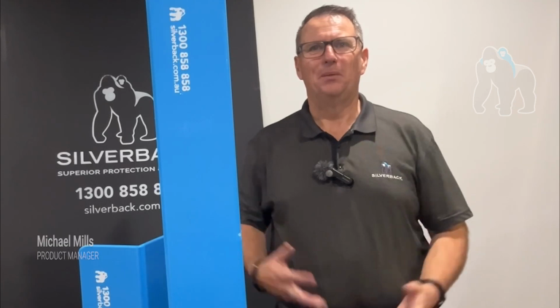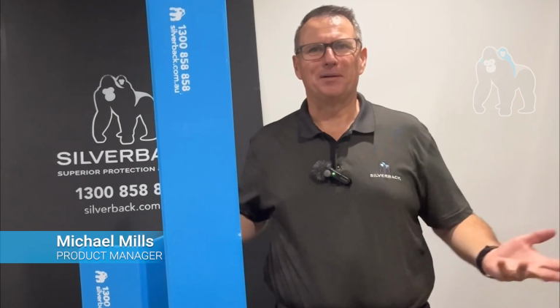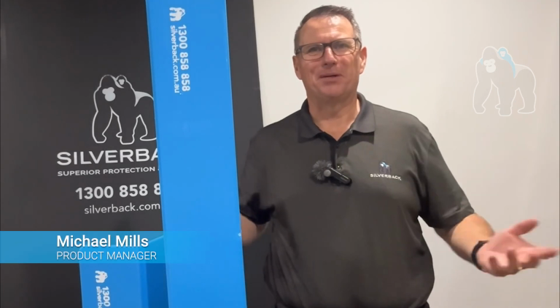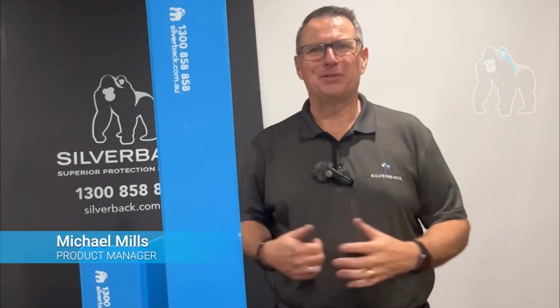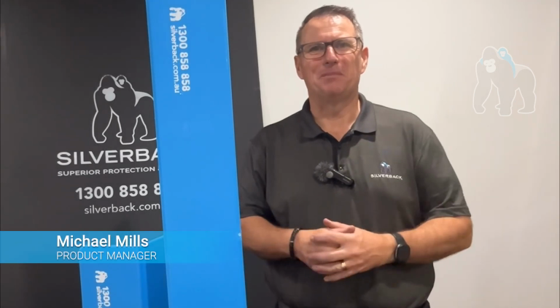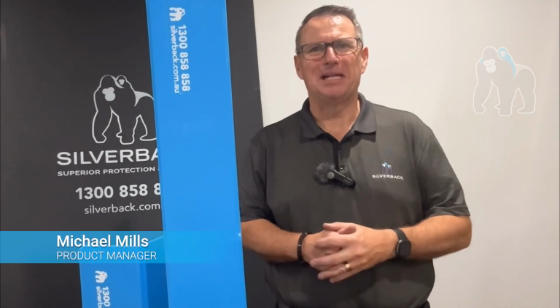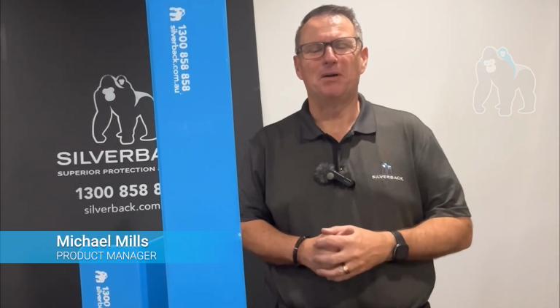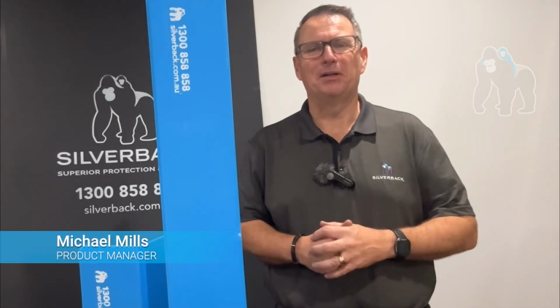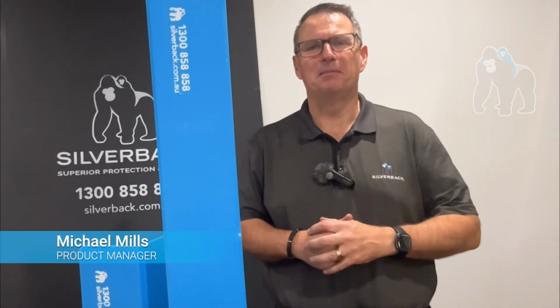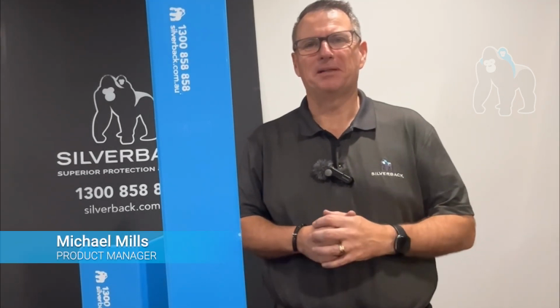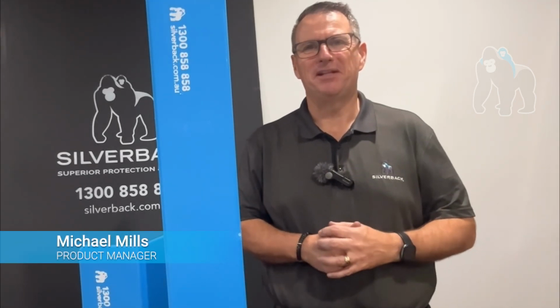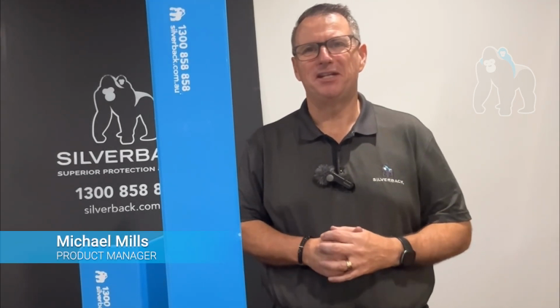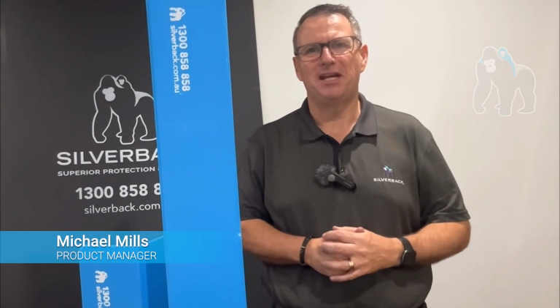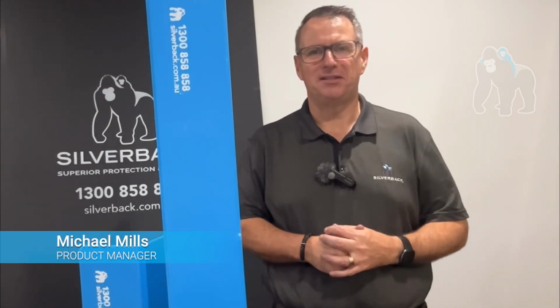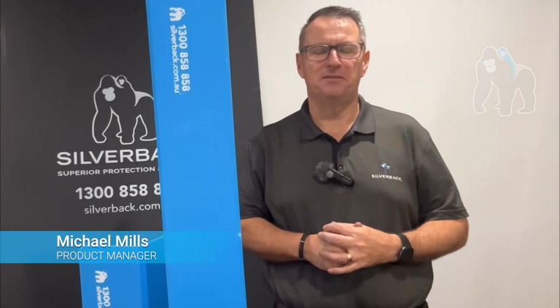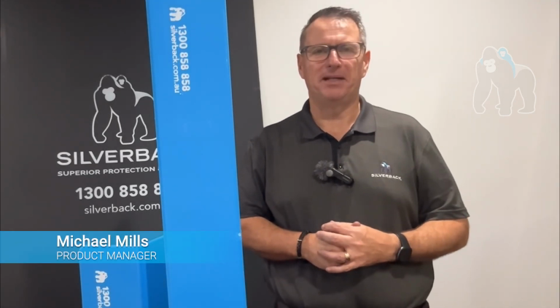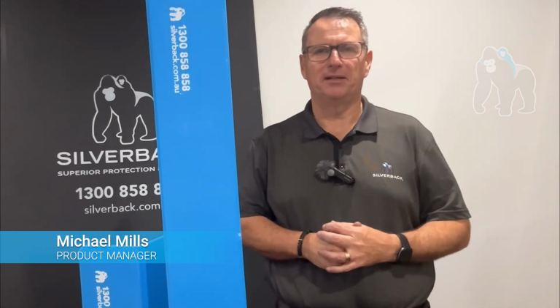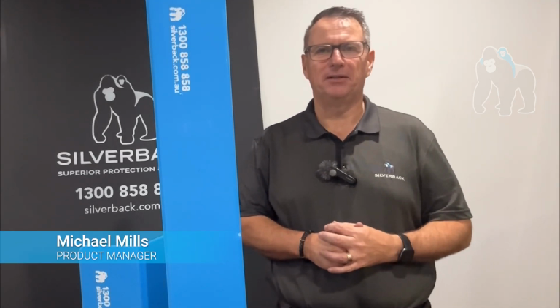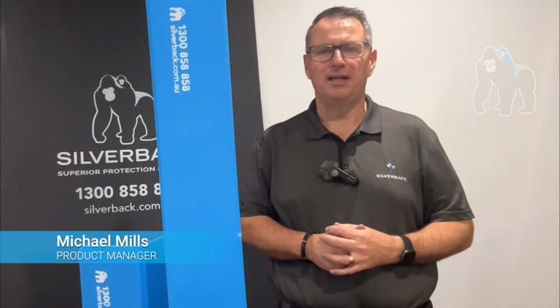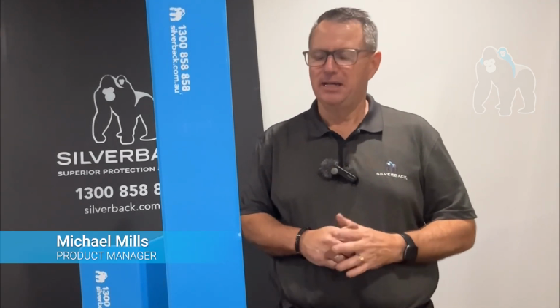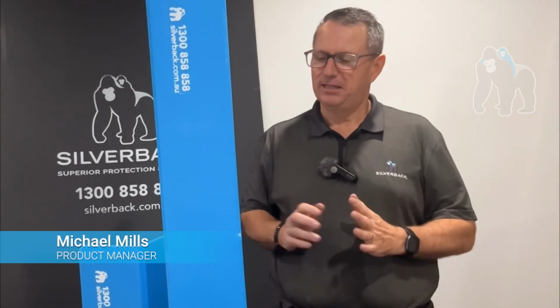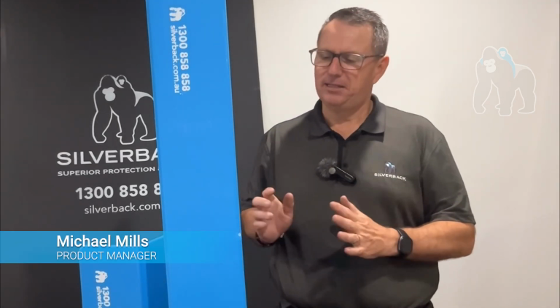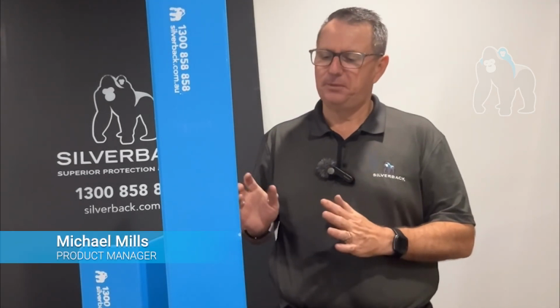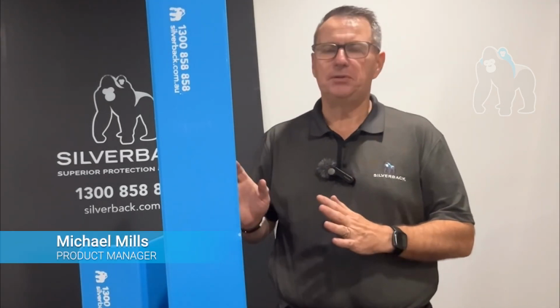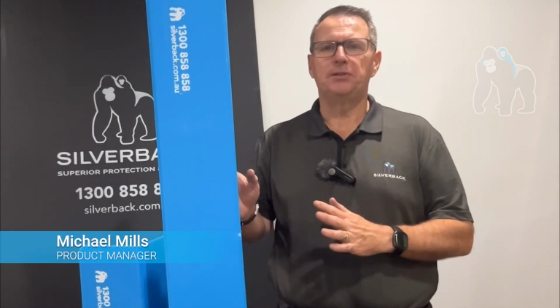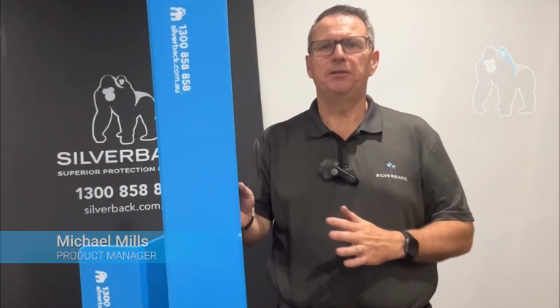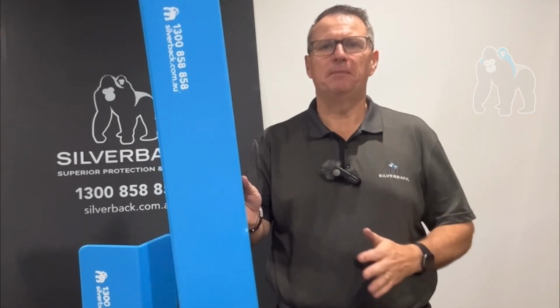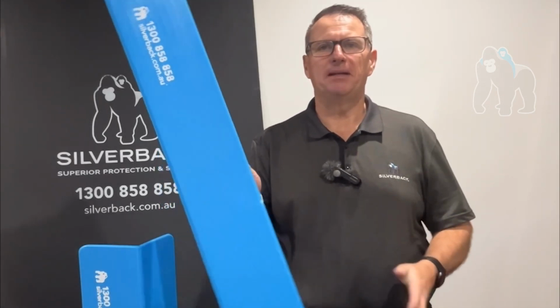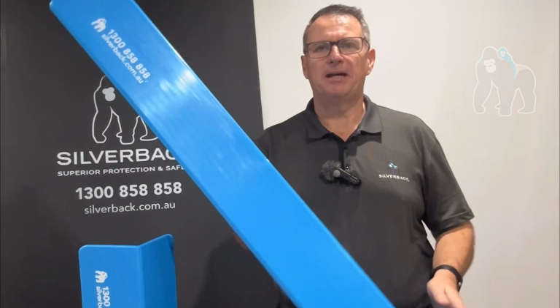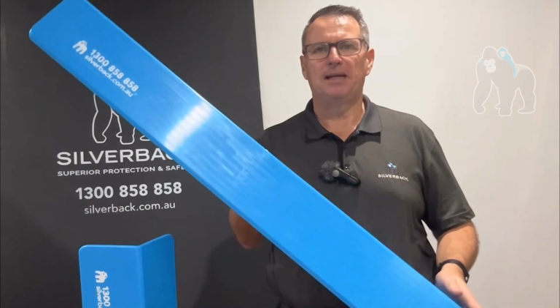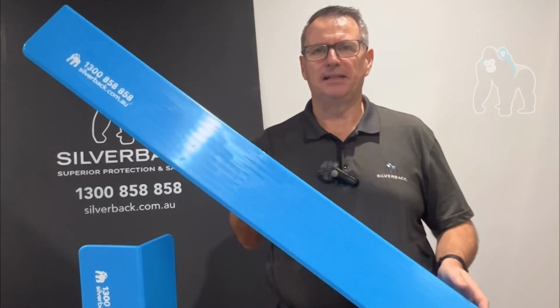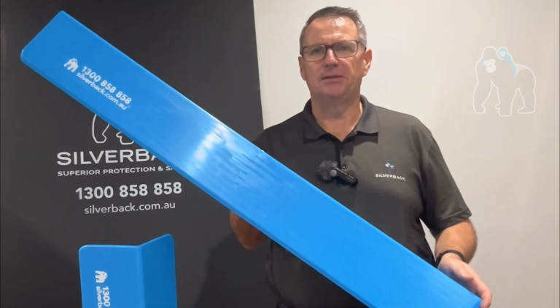Welcome to Product Talk. My name is Michael. I'm the product manager here at Soulback Cargo Care, and today I want to talk to you about our pallet angles.